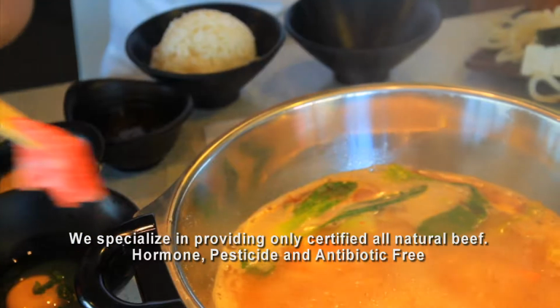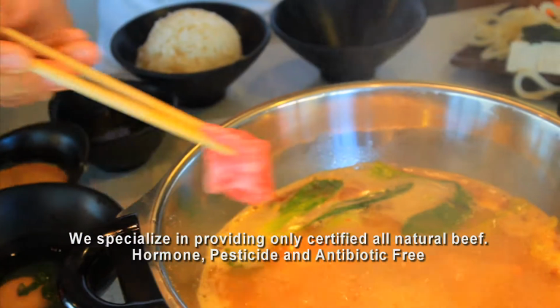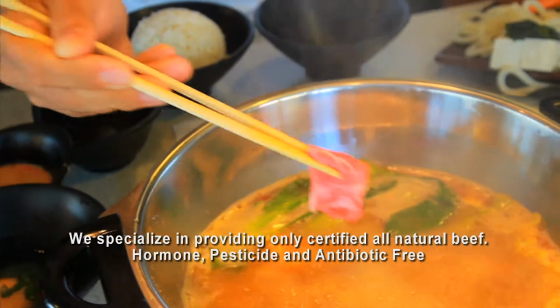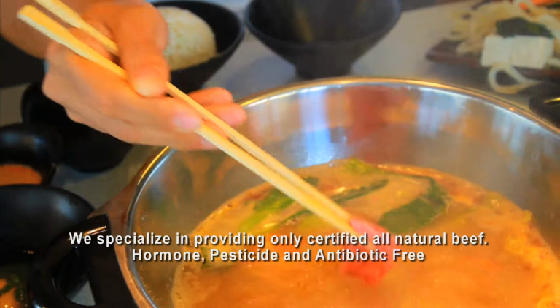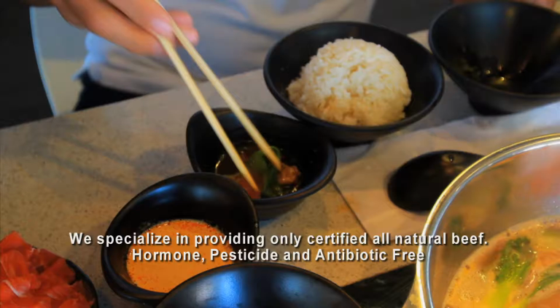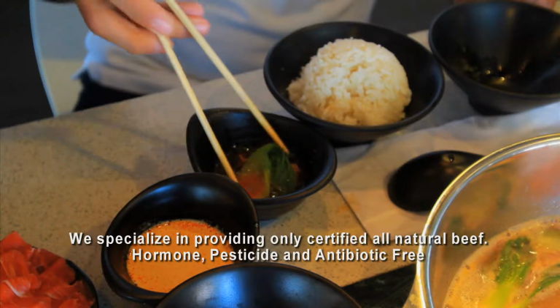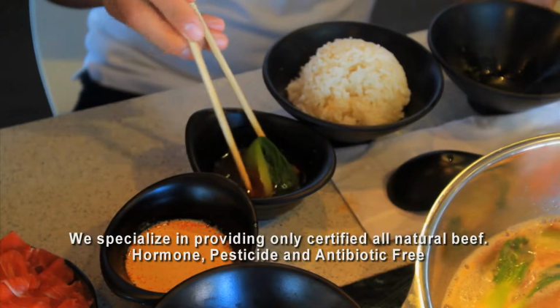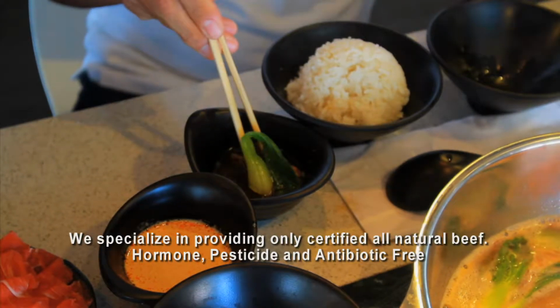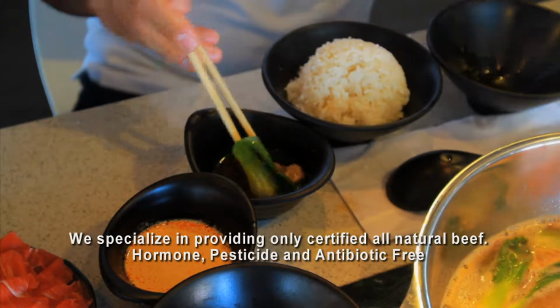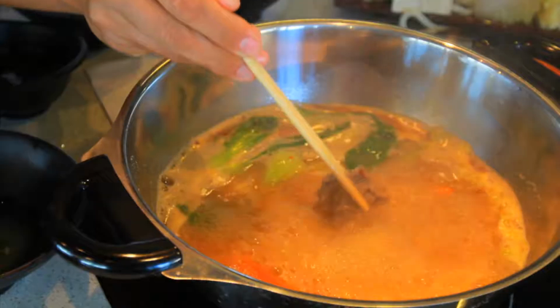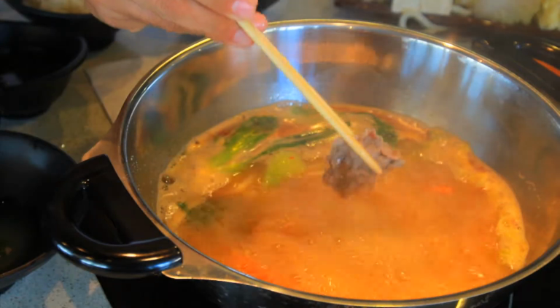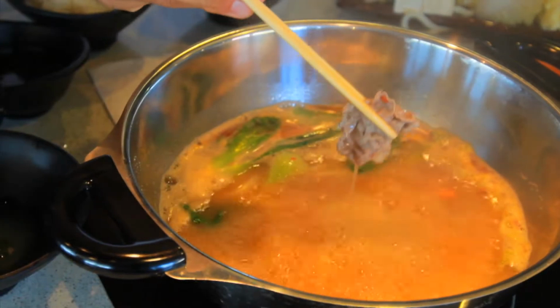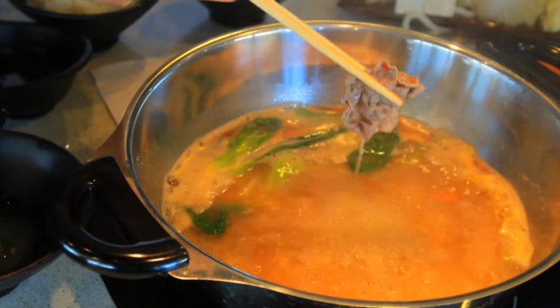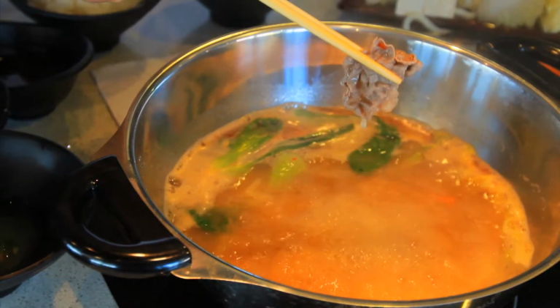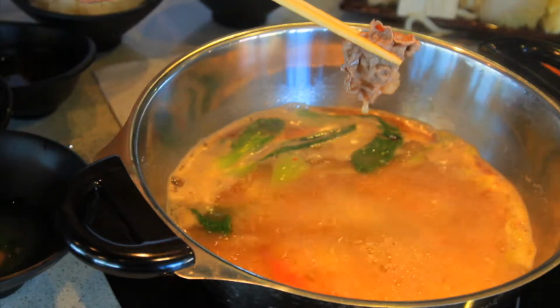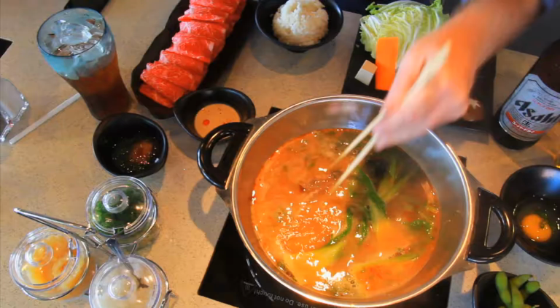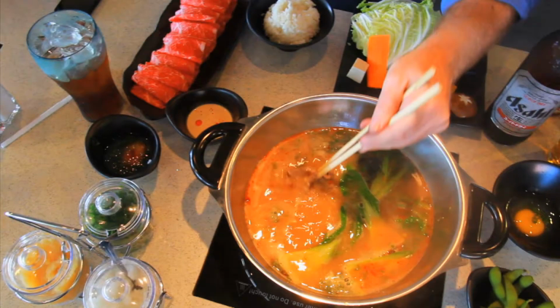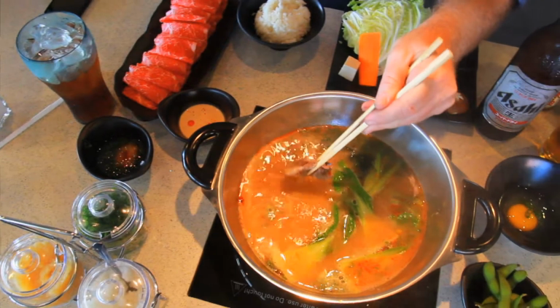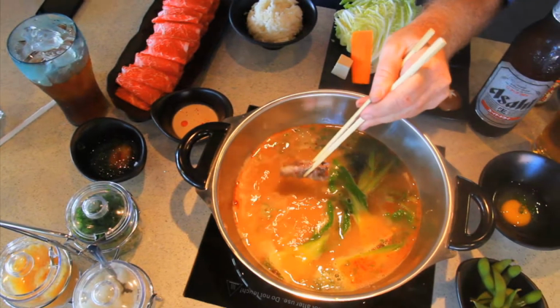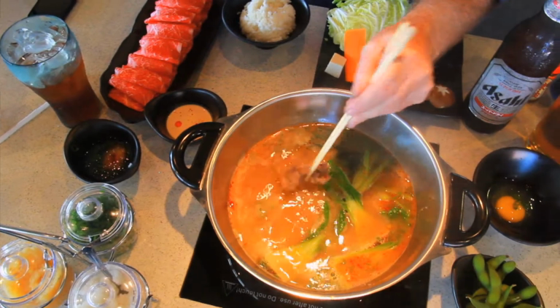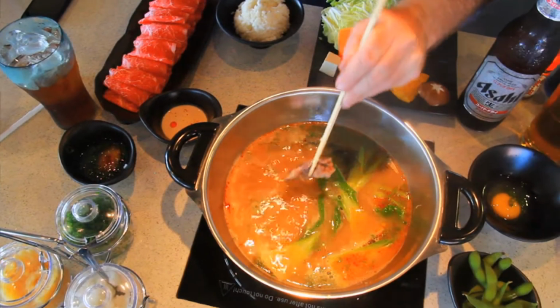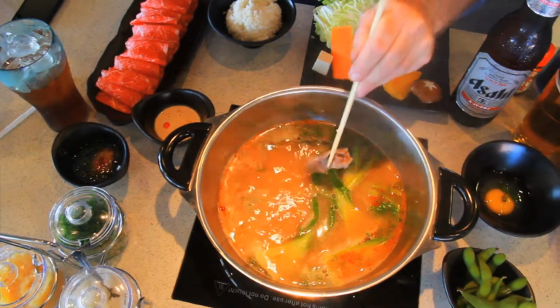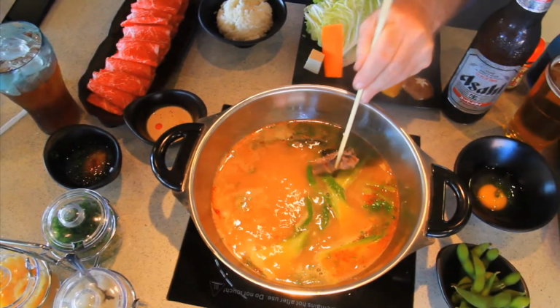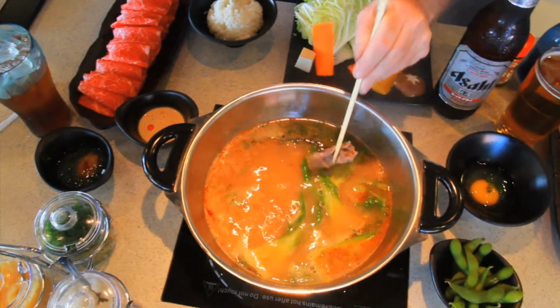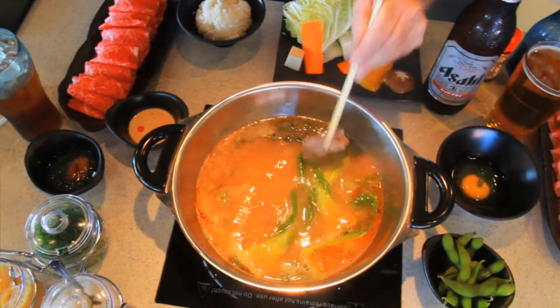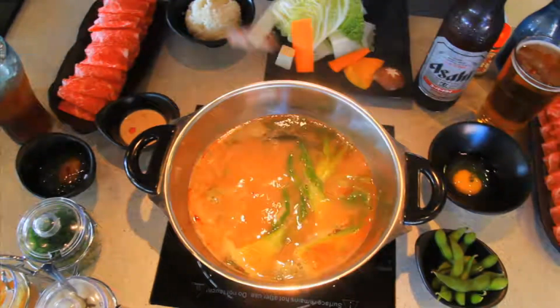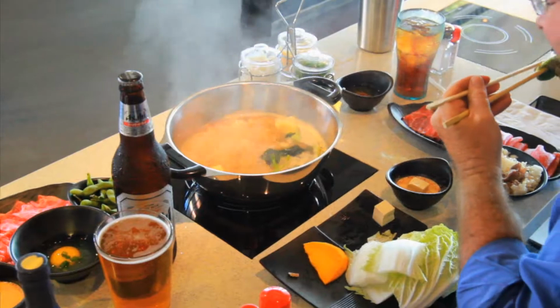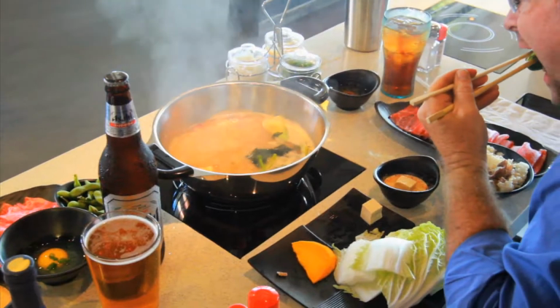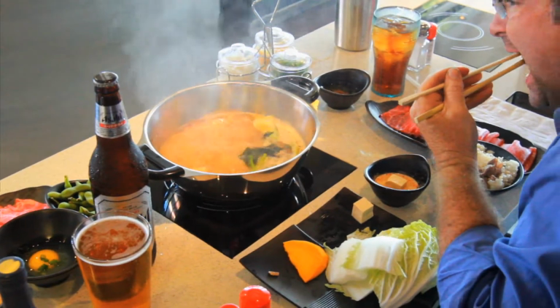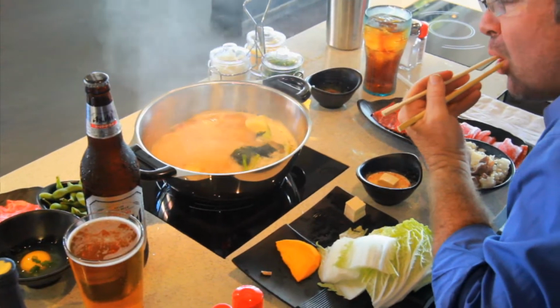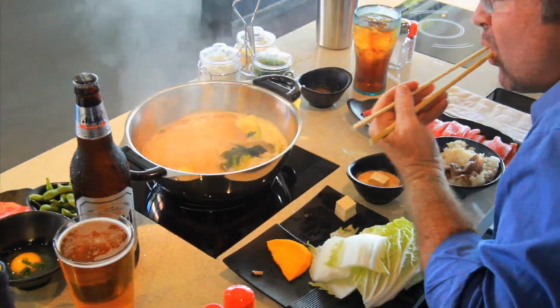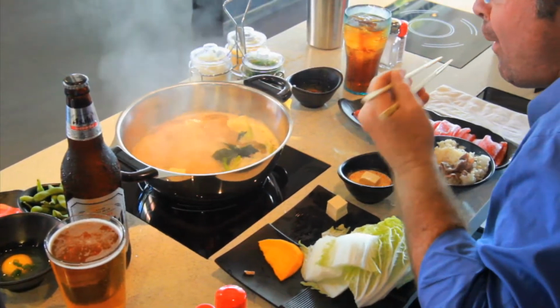Our beef, our chicken, our pork are very thinly sliced so they would actually cook within five seconds after you put it in the boiling water.